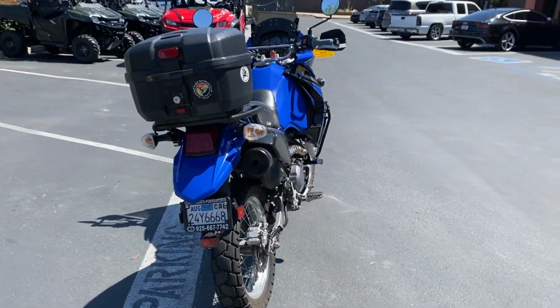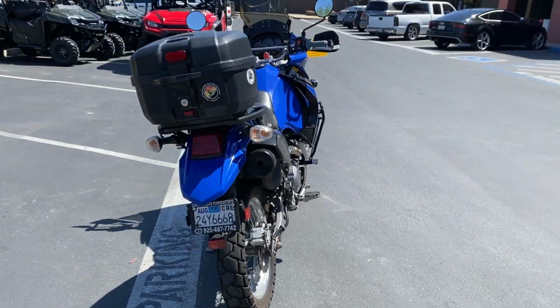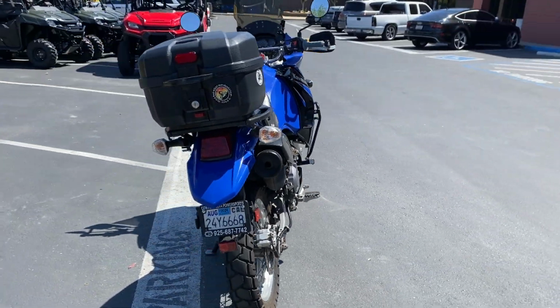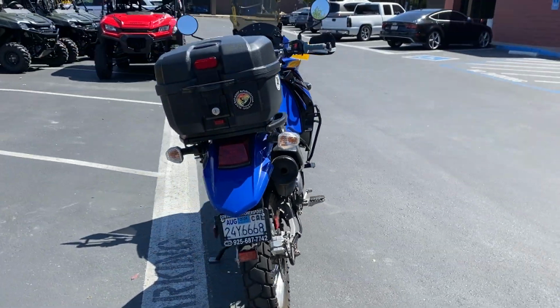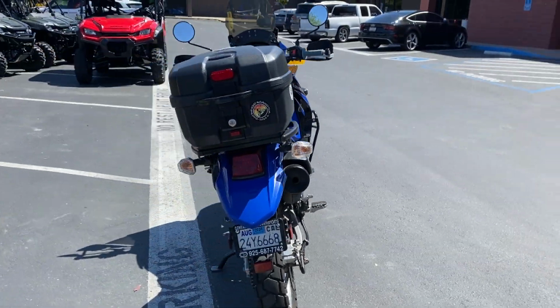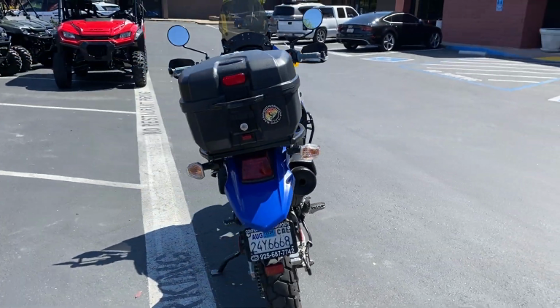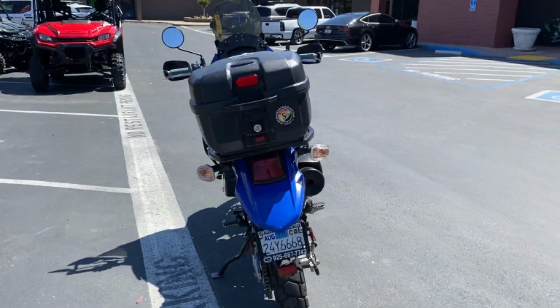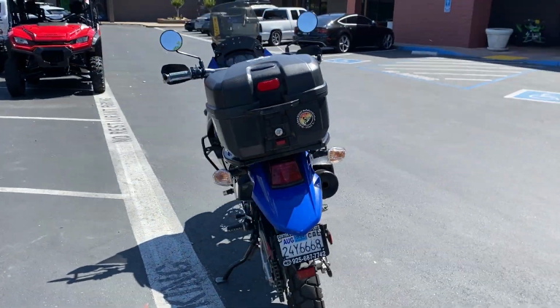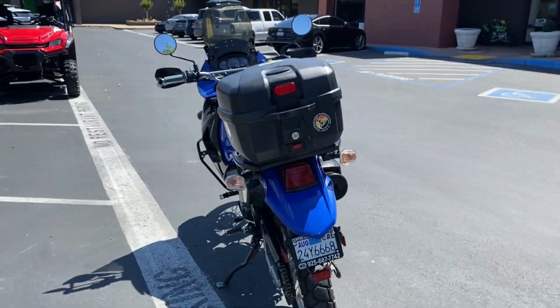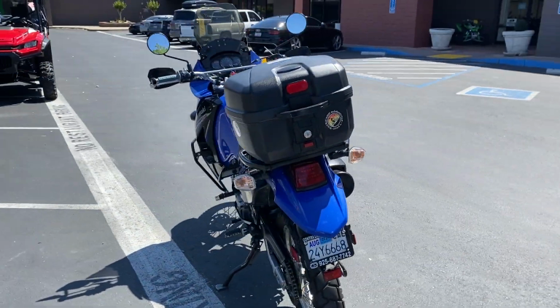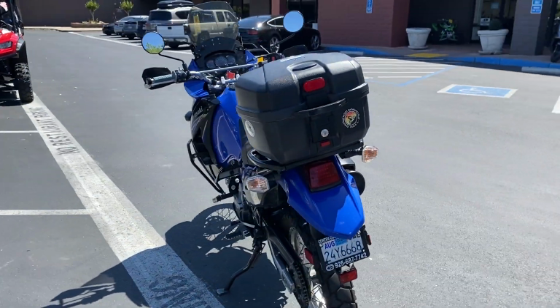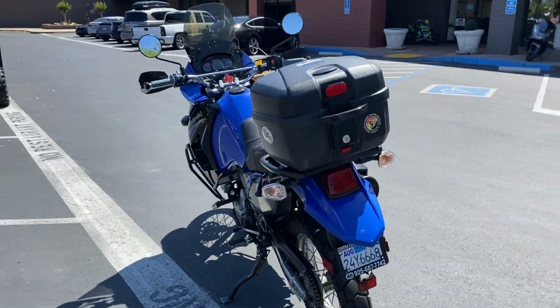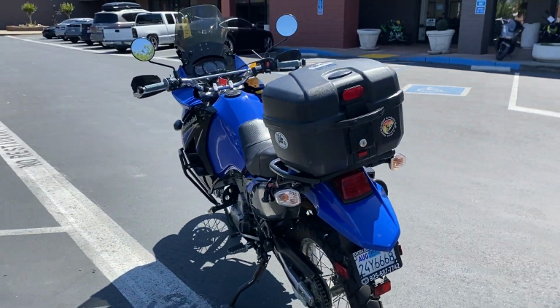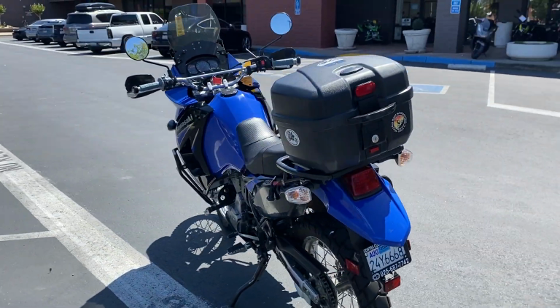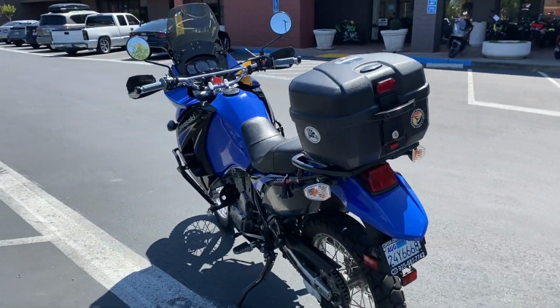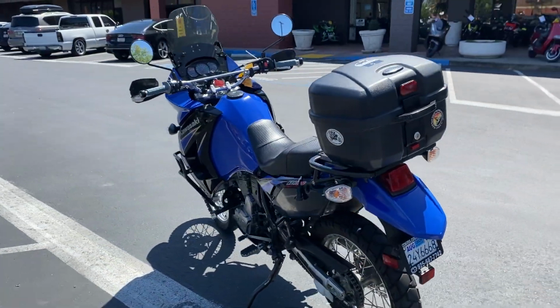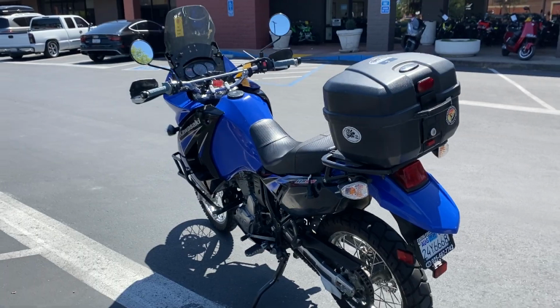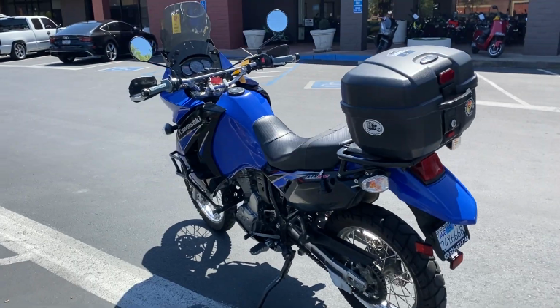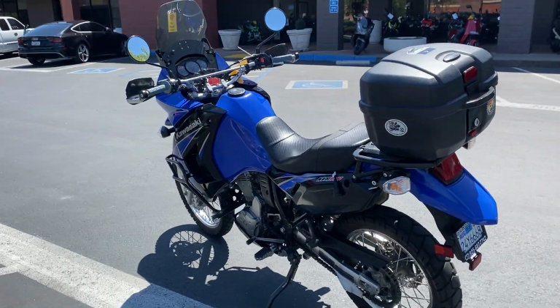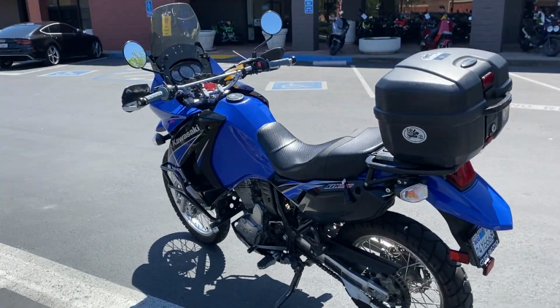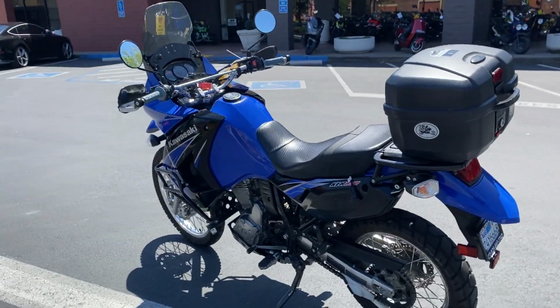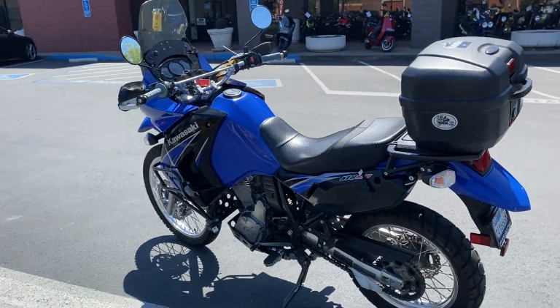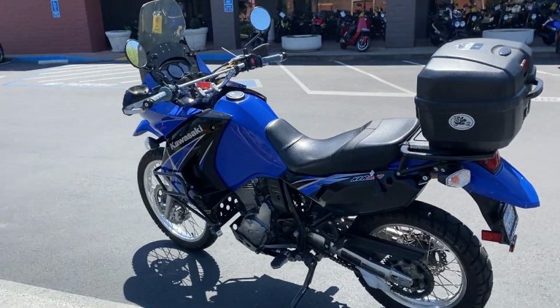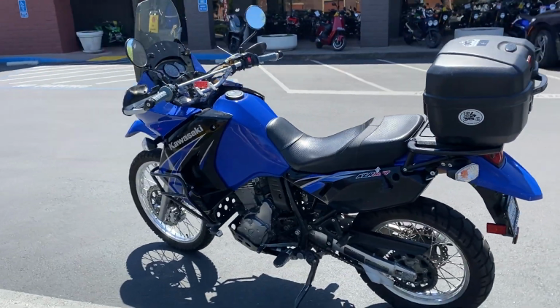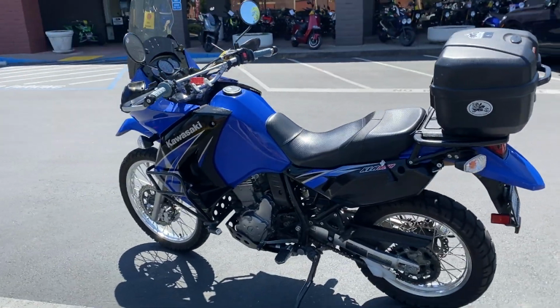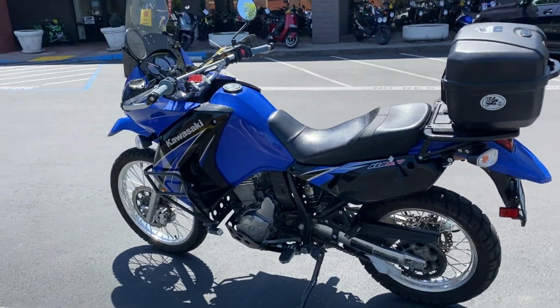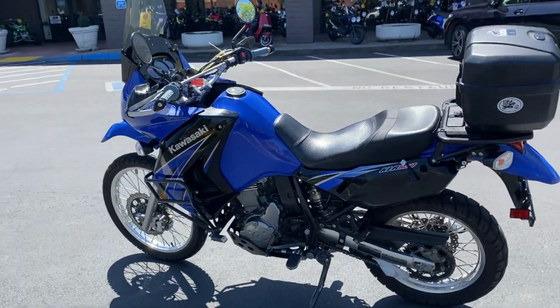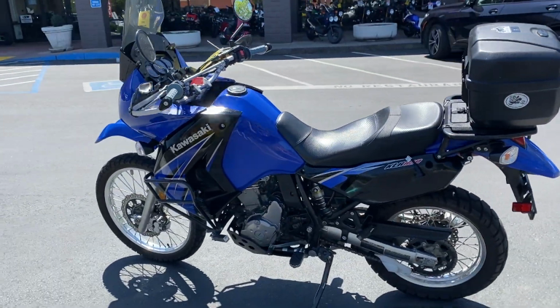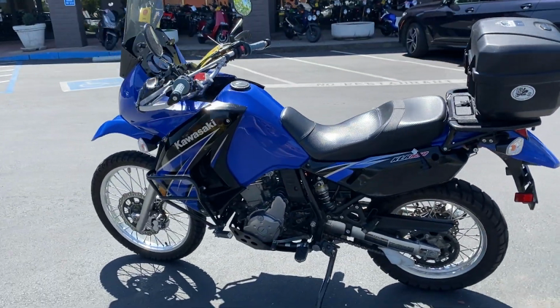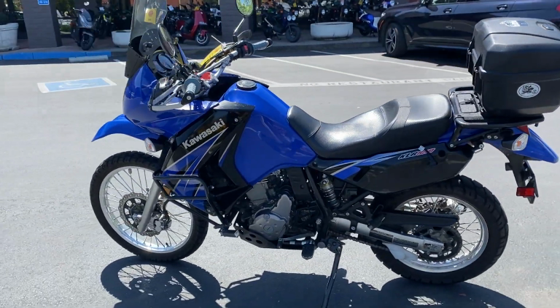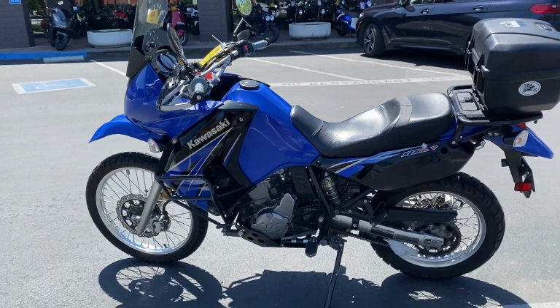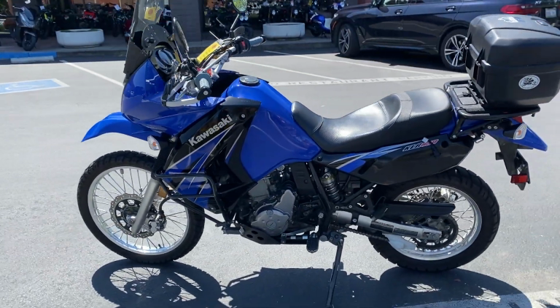Come on by and make your Dual Sport KLR dreams come true for just $35.99.